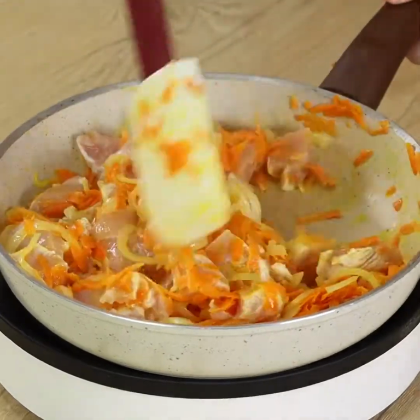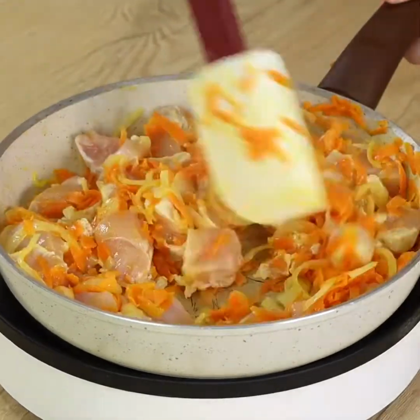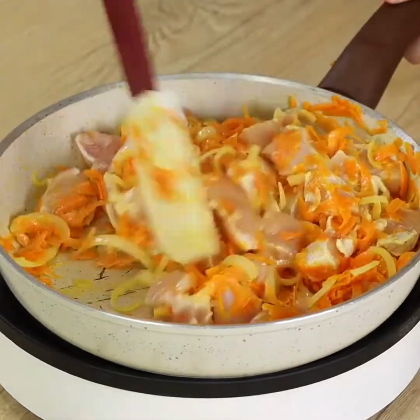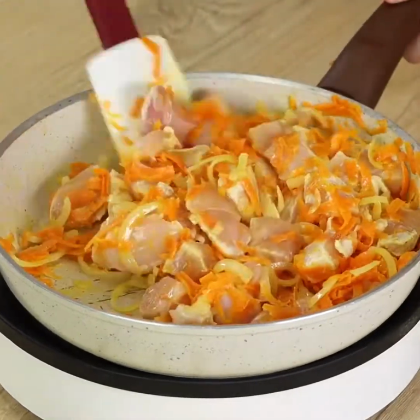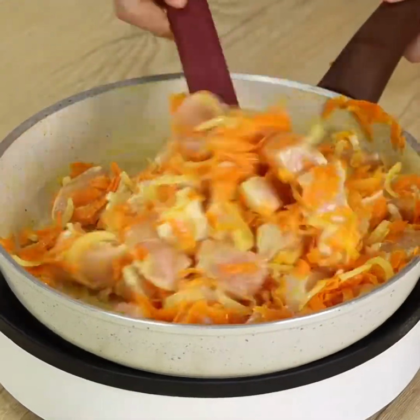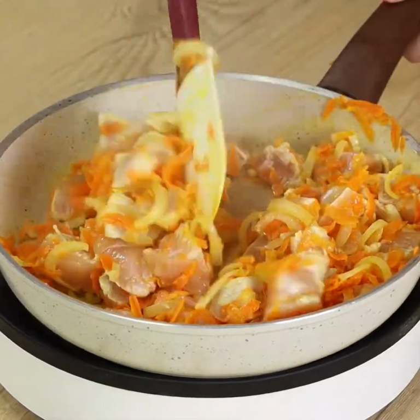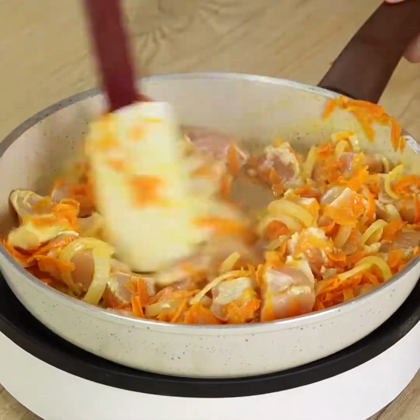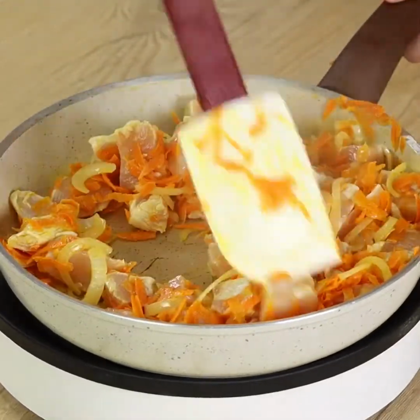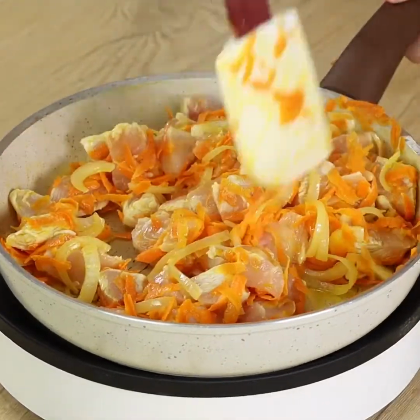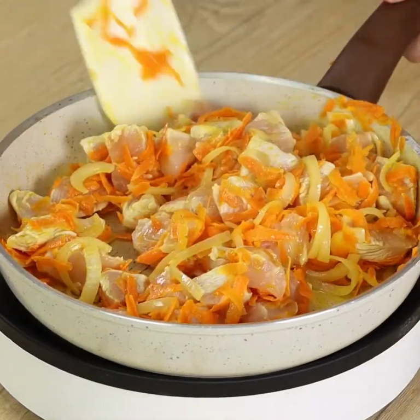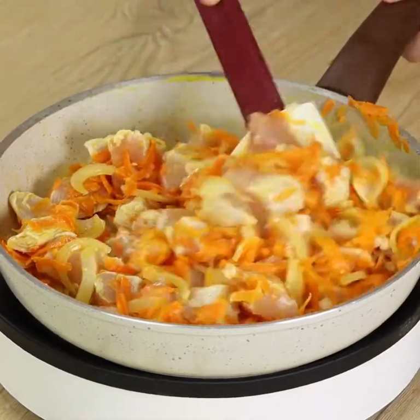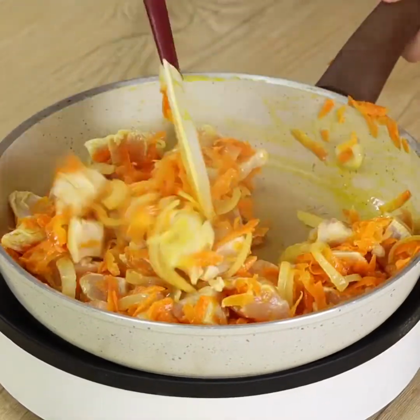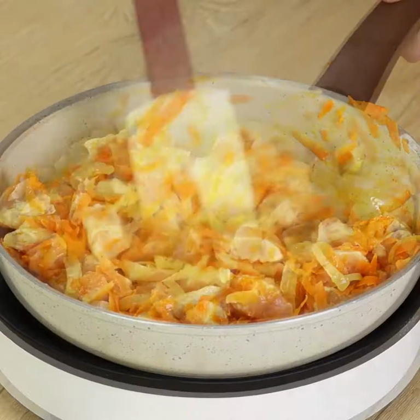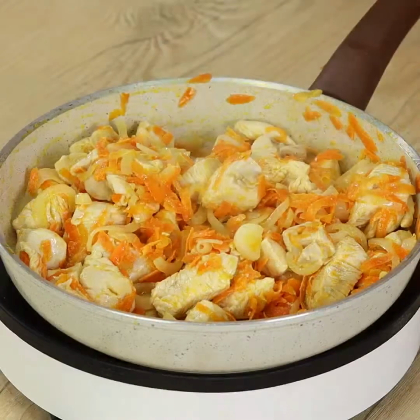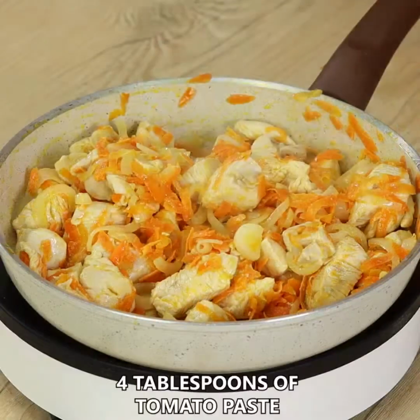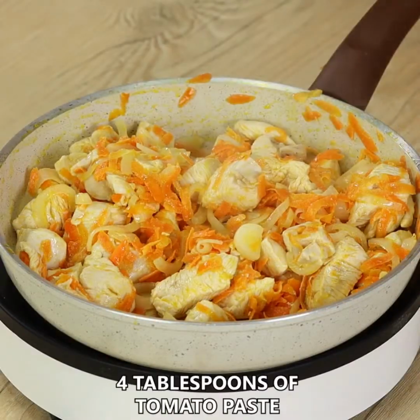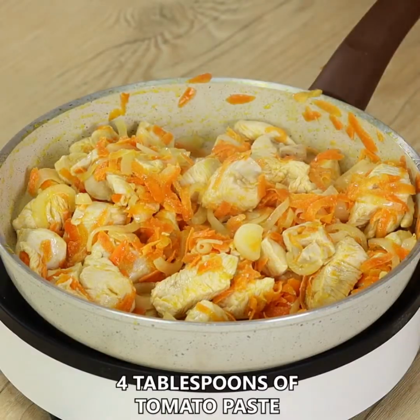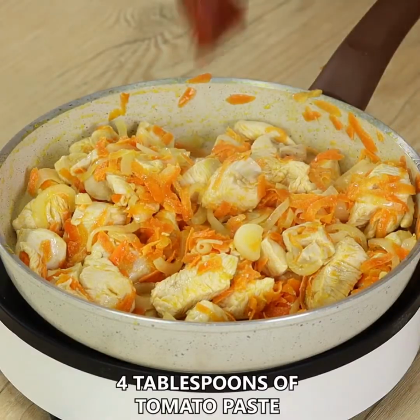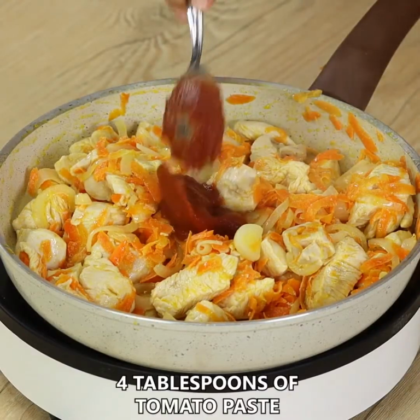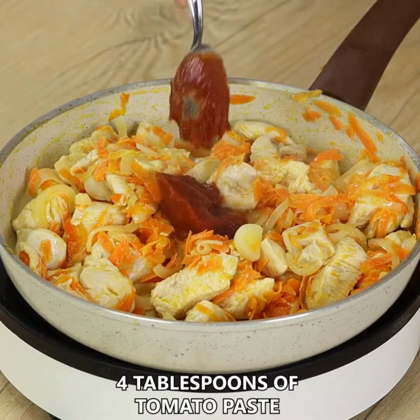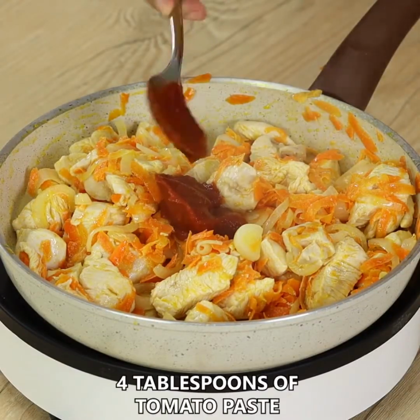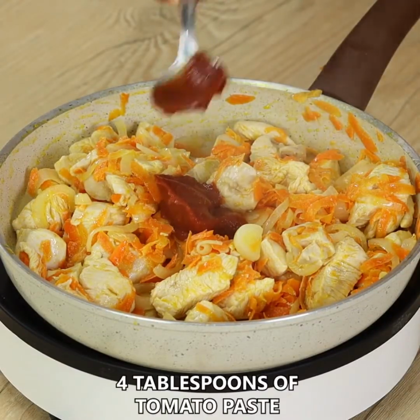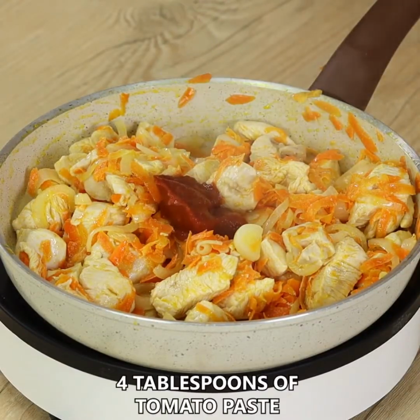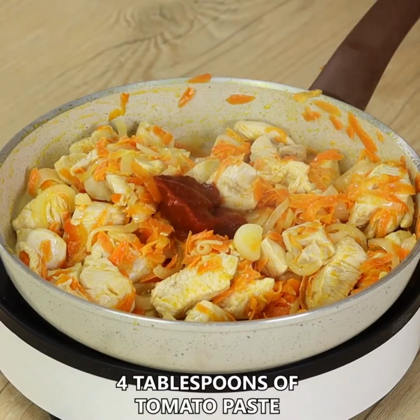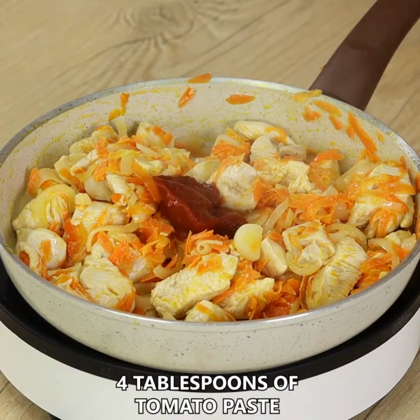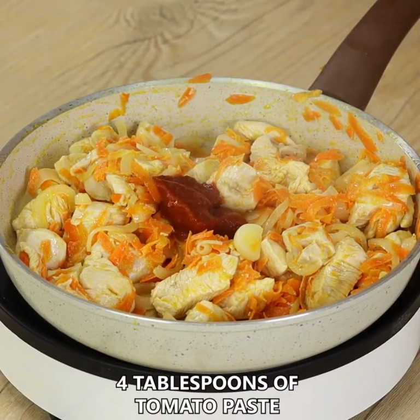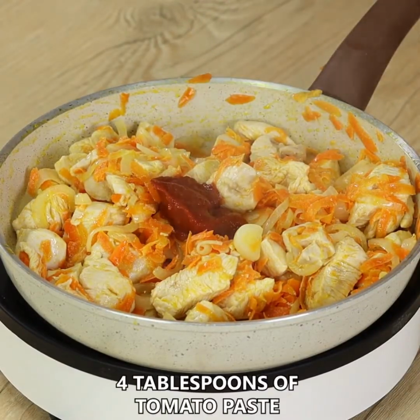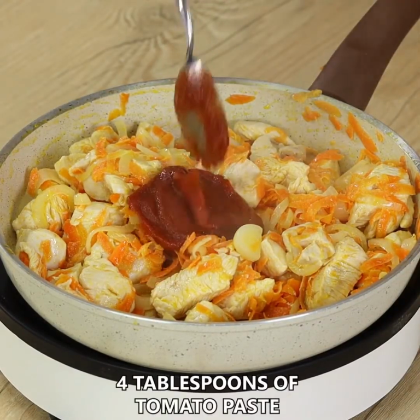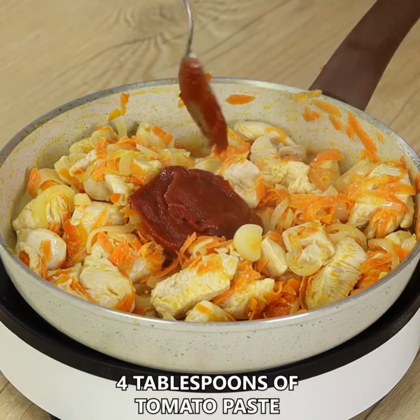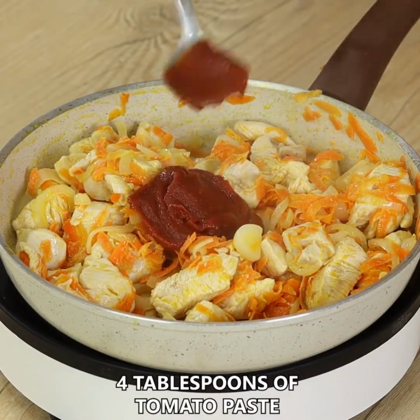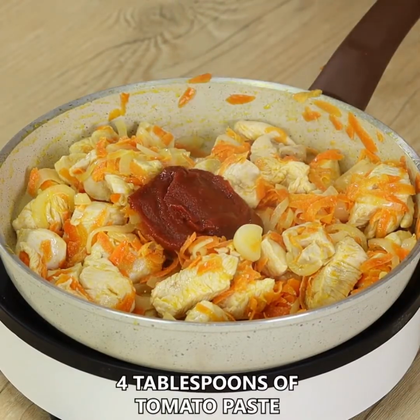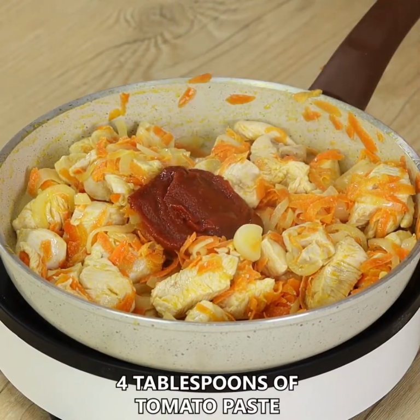Now add 4 tablespoons of tomato paste and mix well.